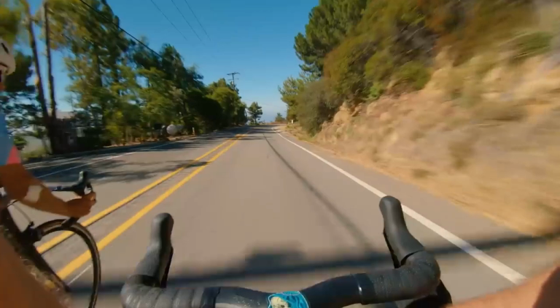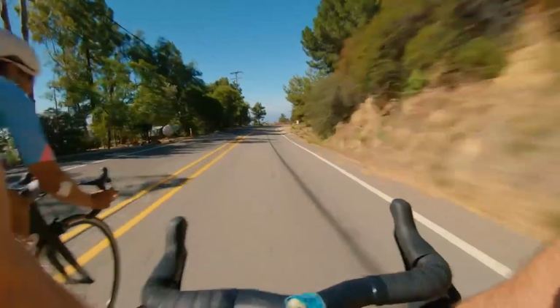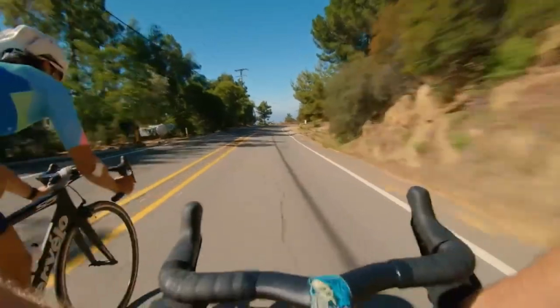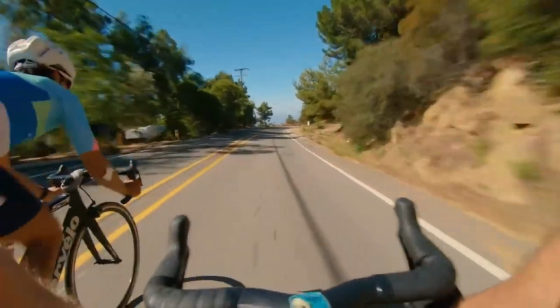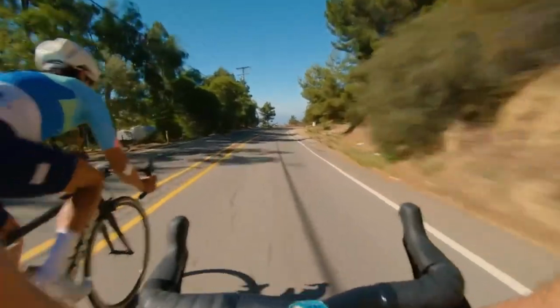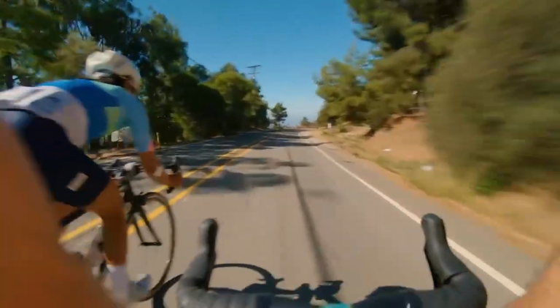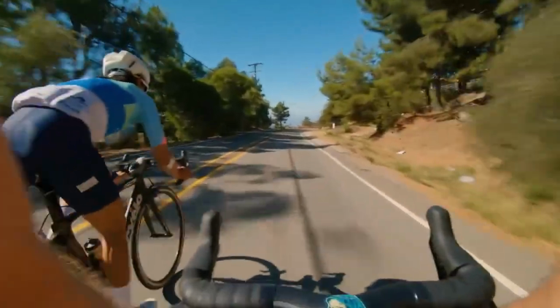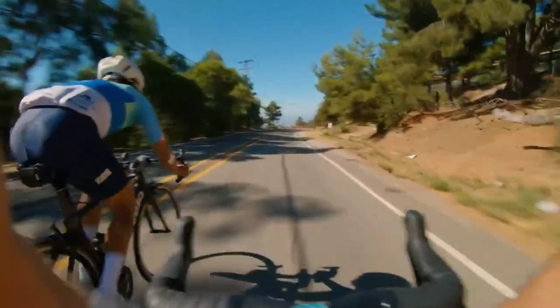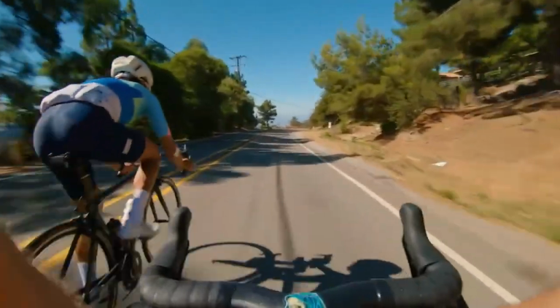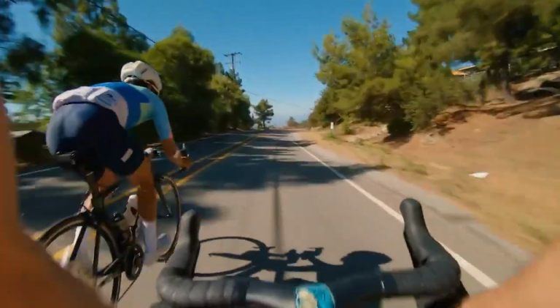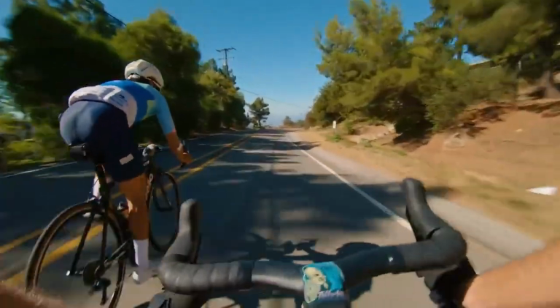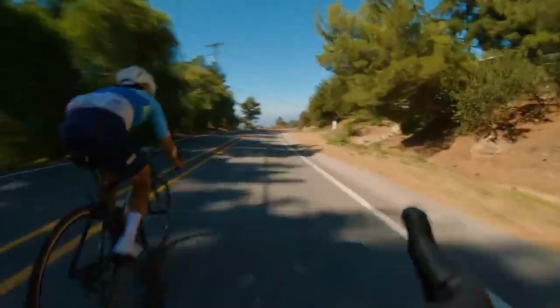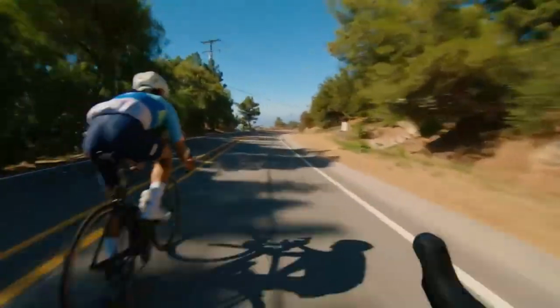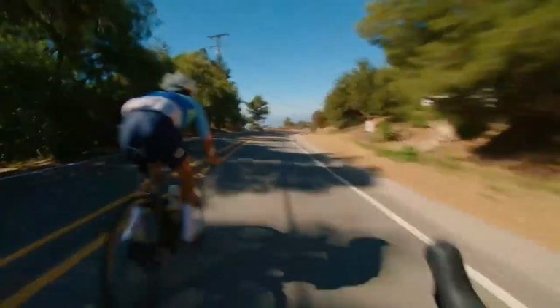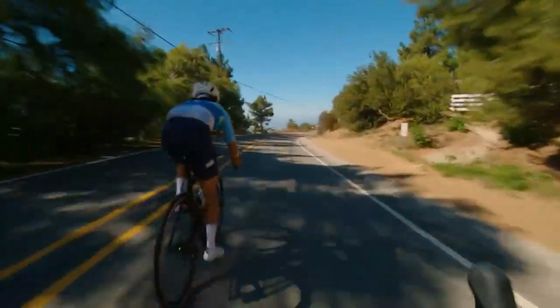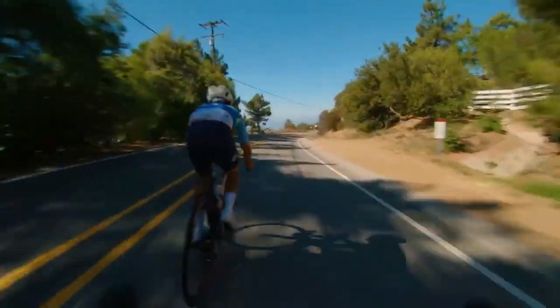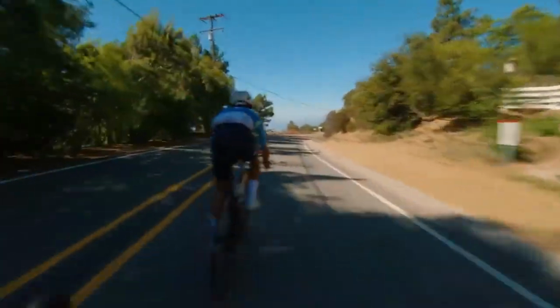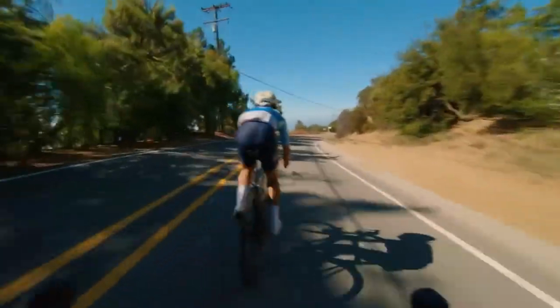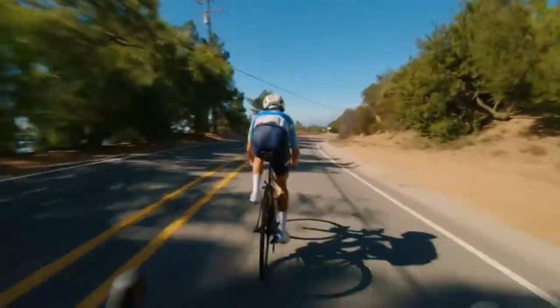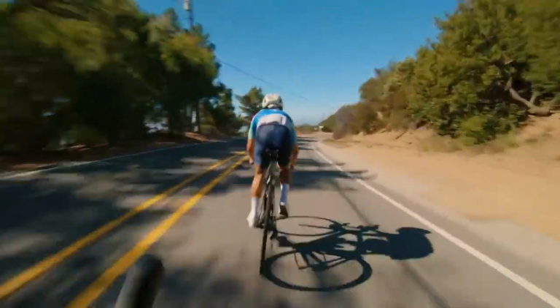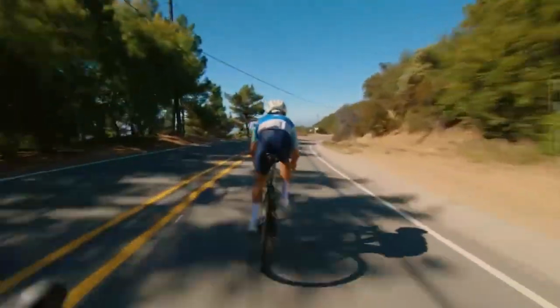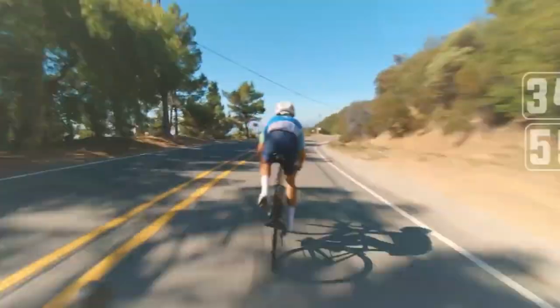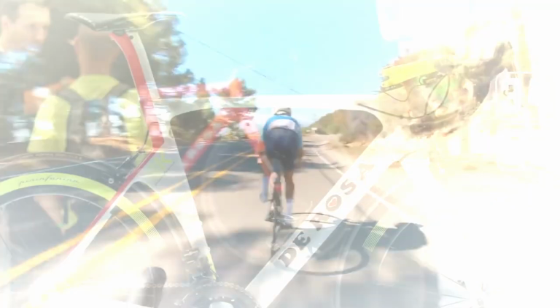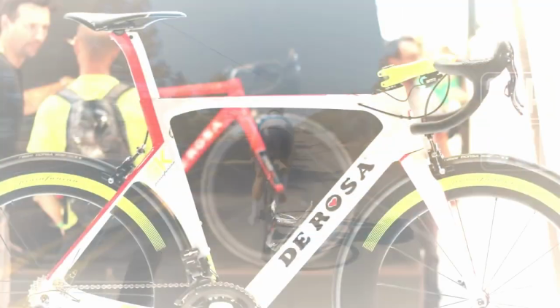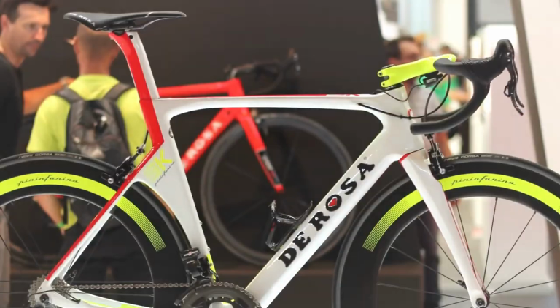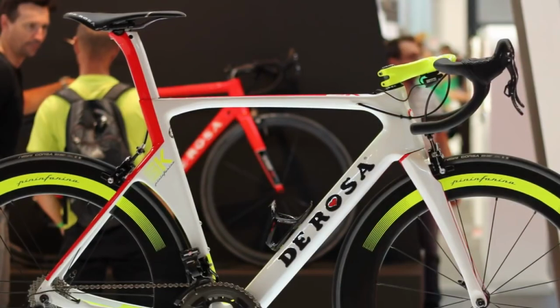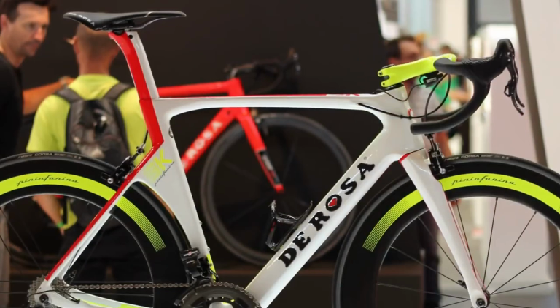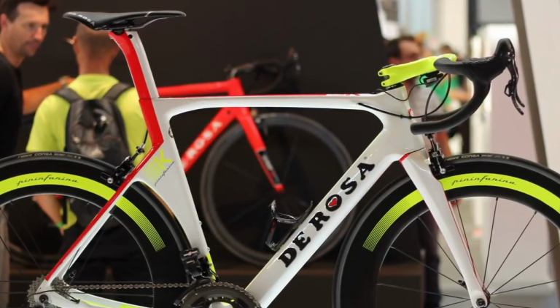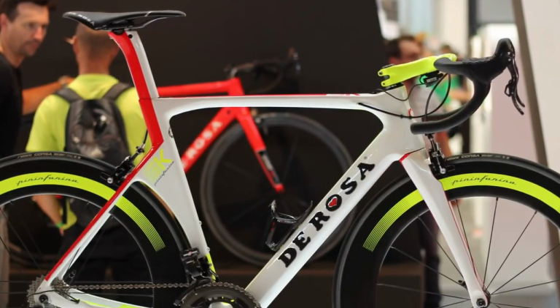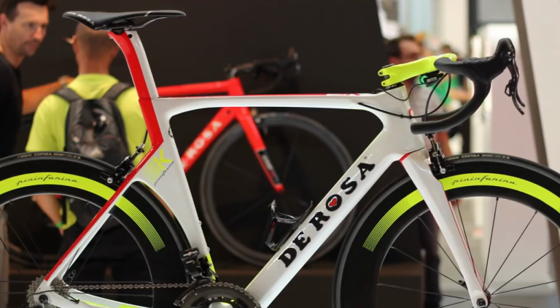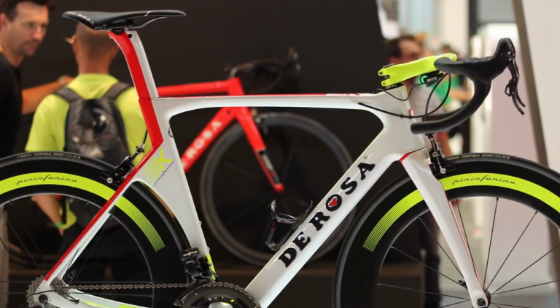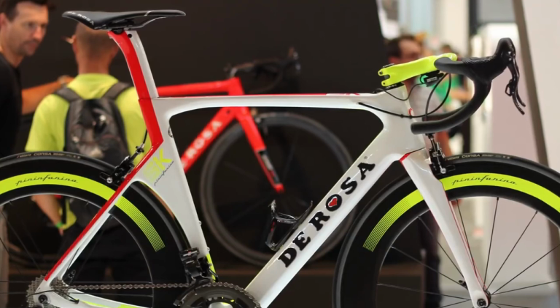Racing bikes are built for speed. The functionality of design has led to some truly beautiful machines over the years.